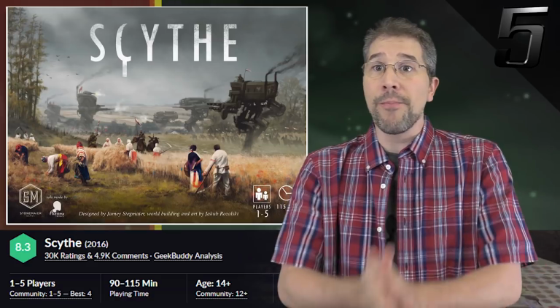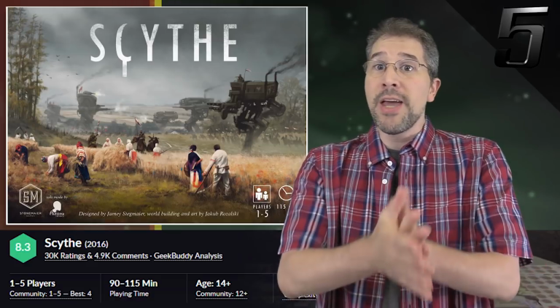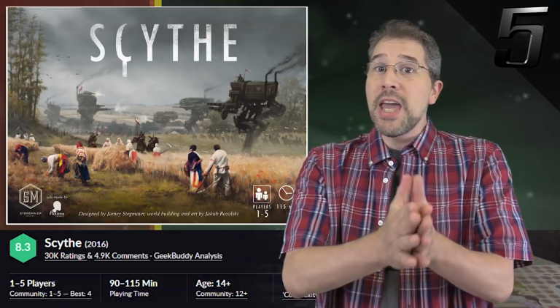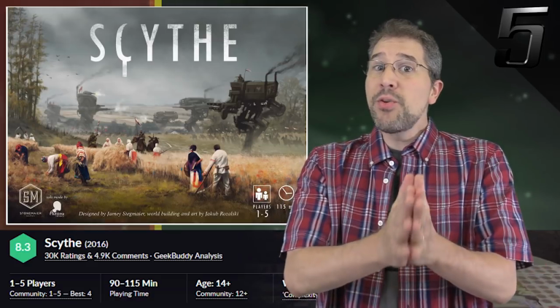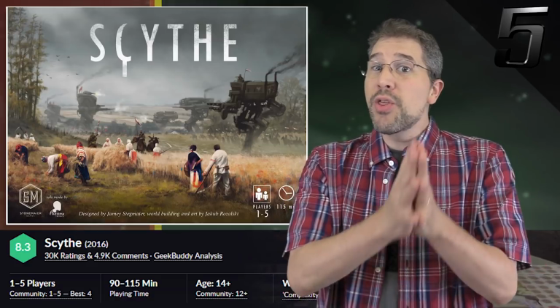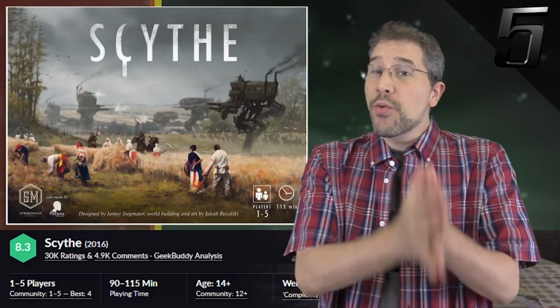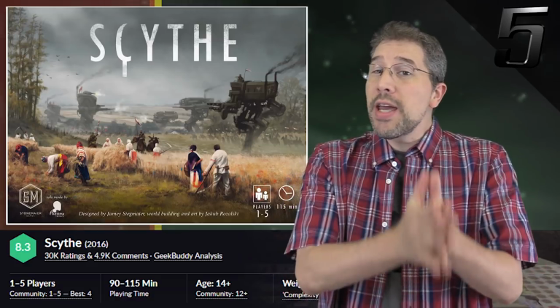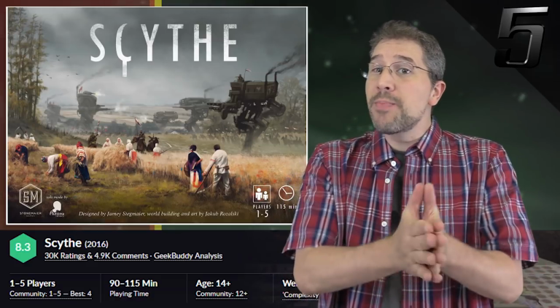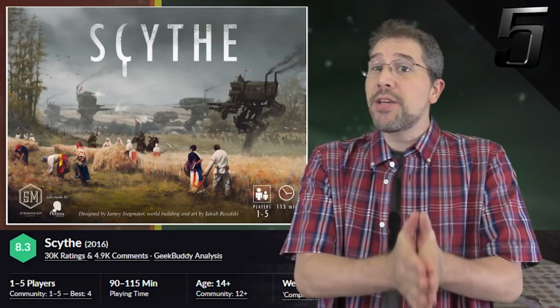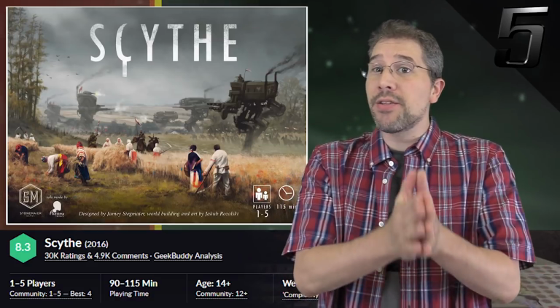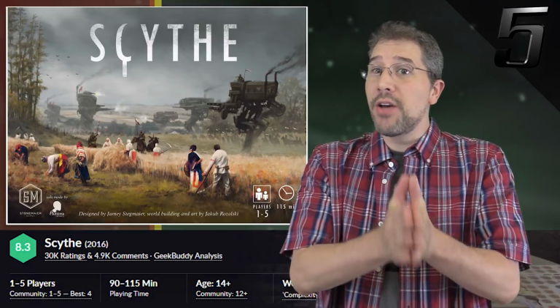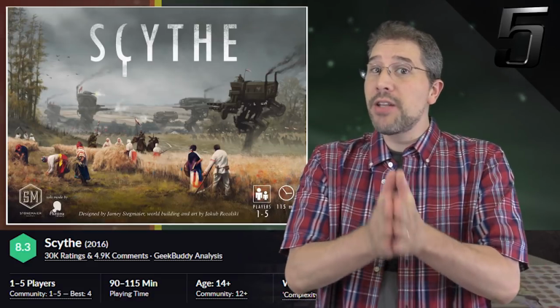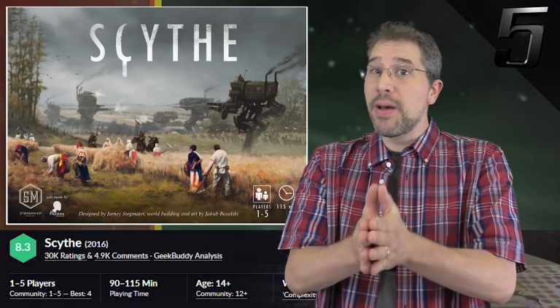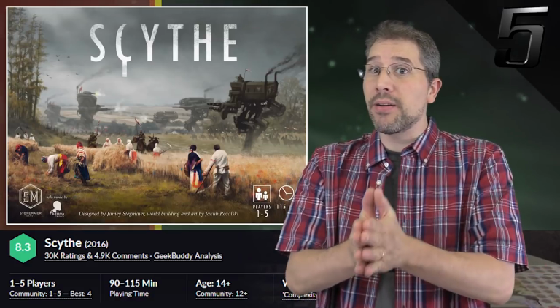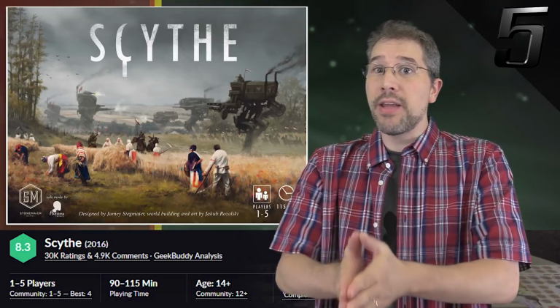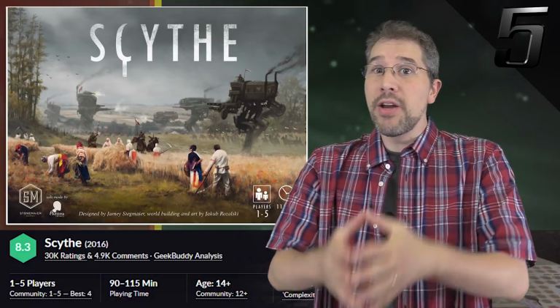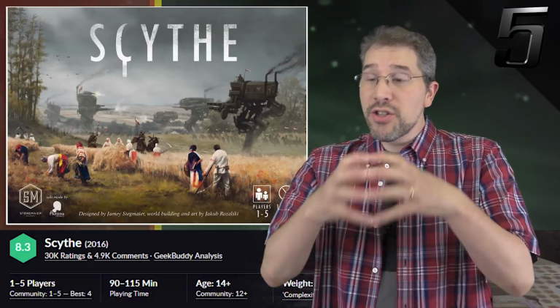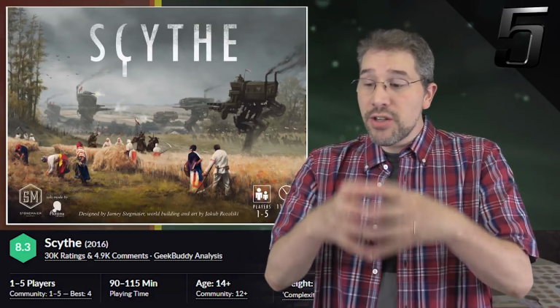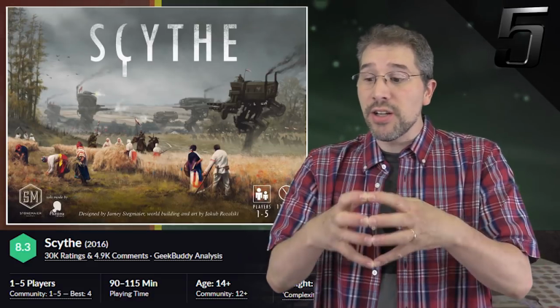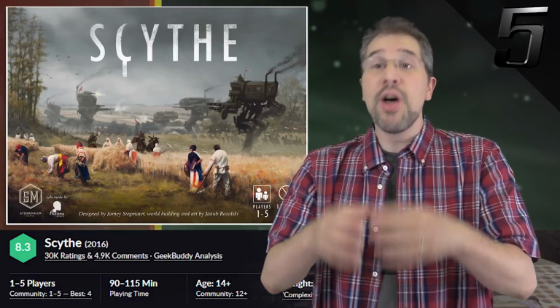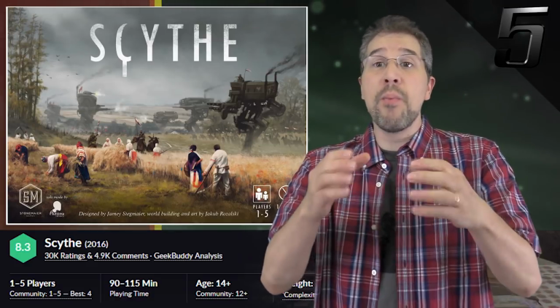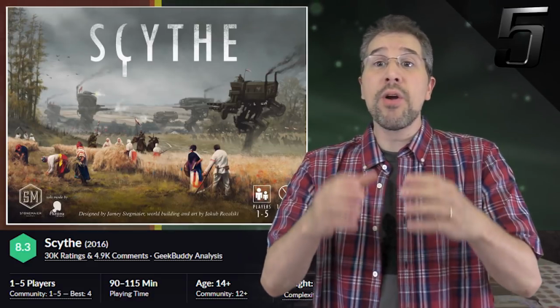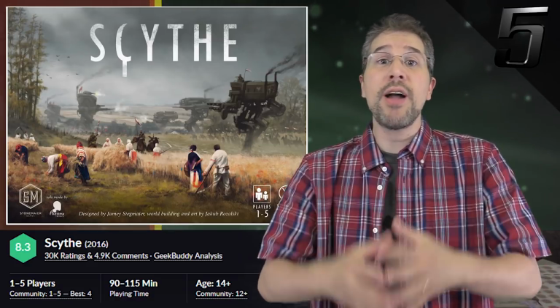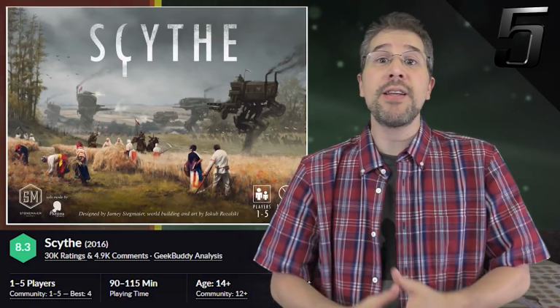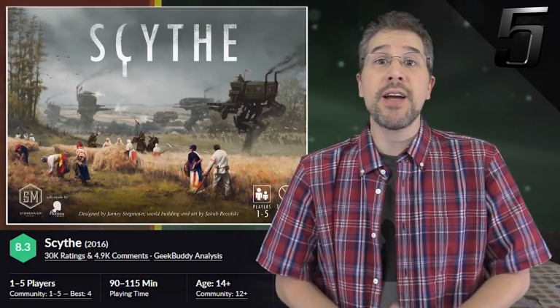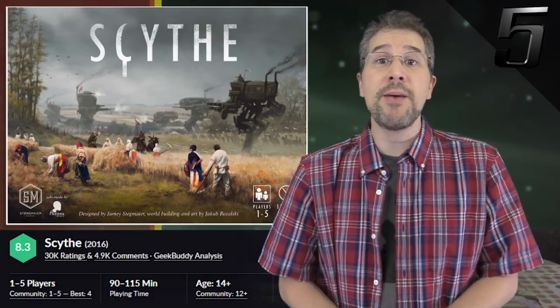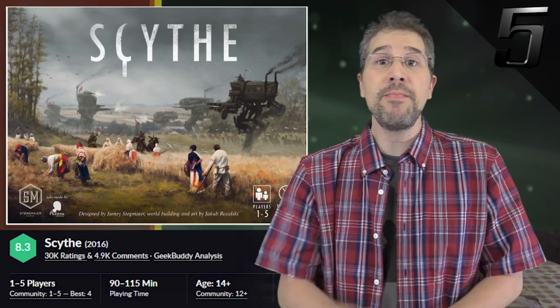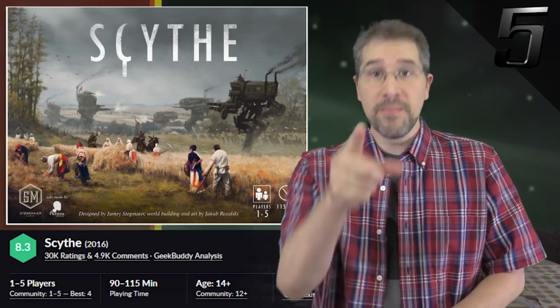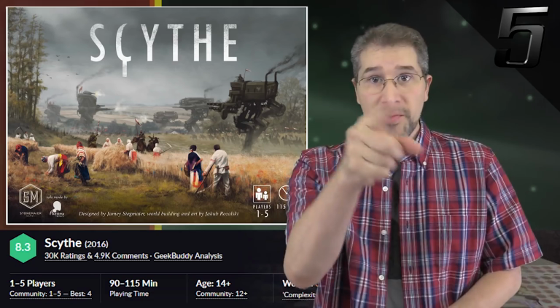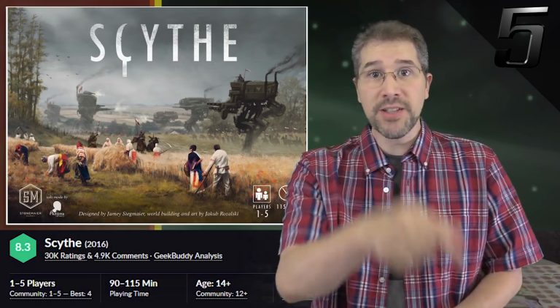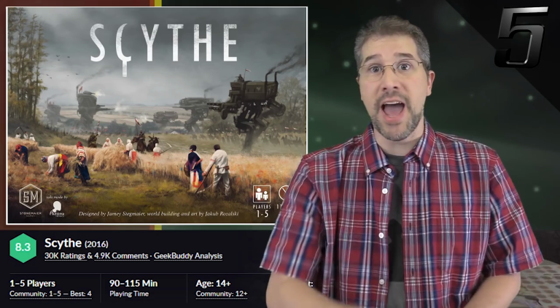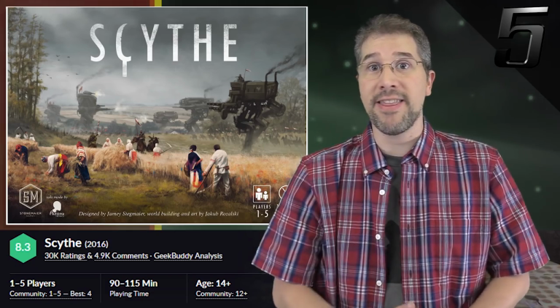Even with three expansions under its belt, there is still more content to come for Scythe.